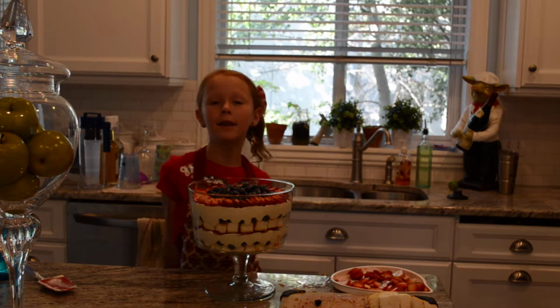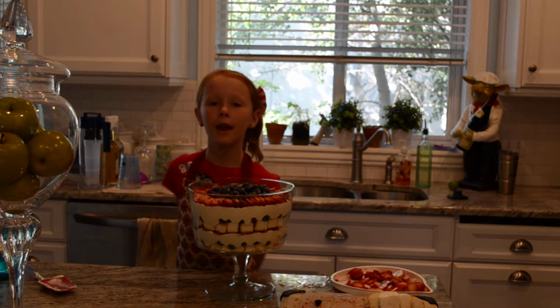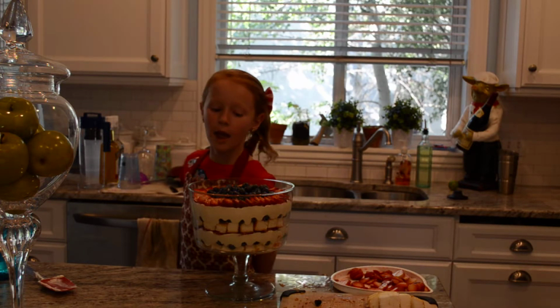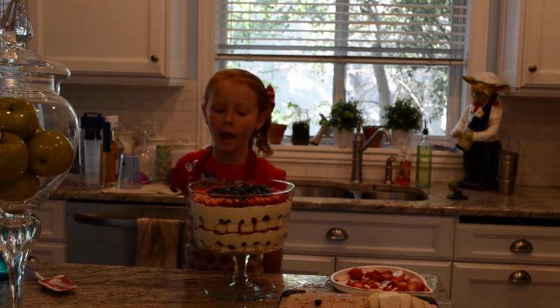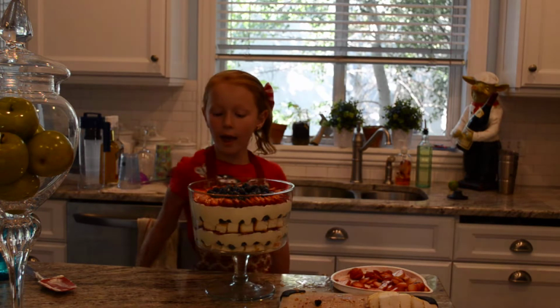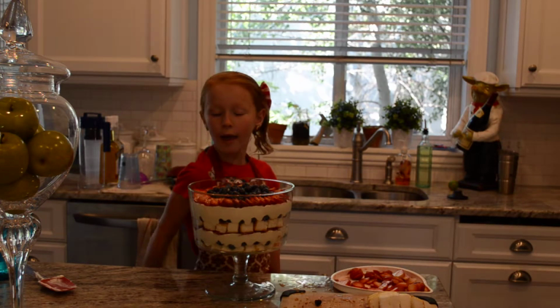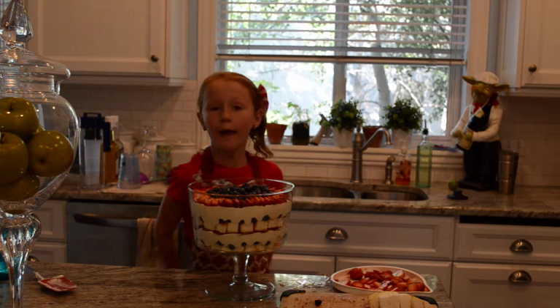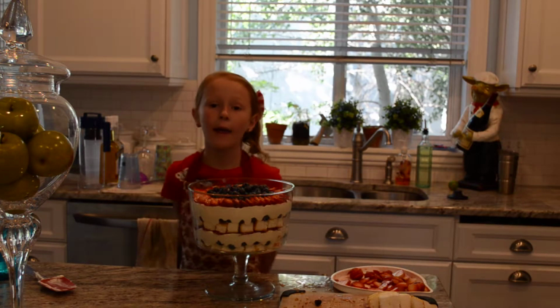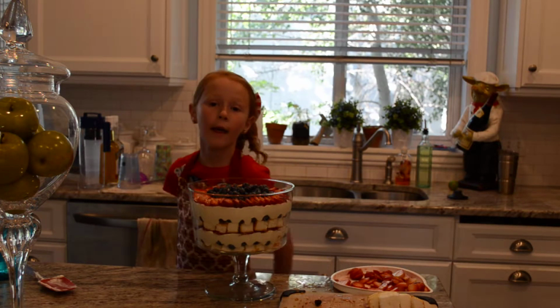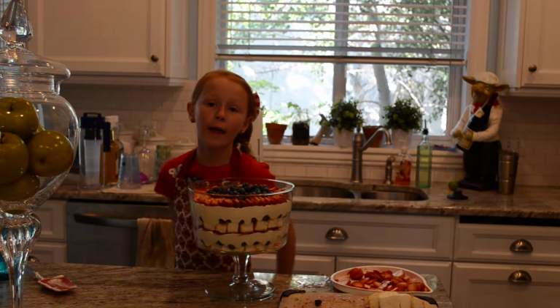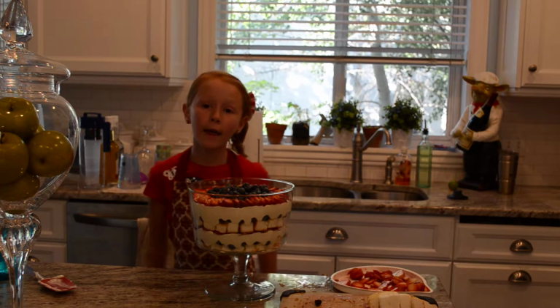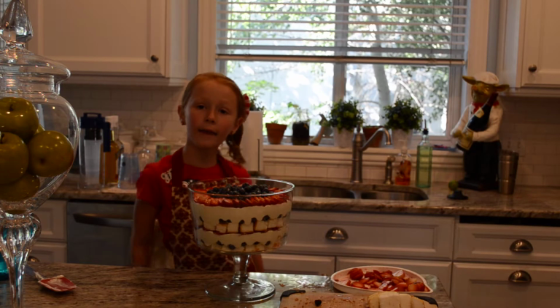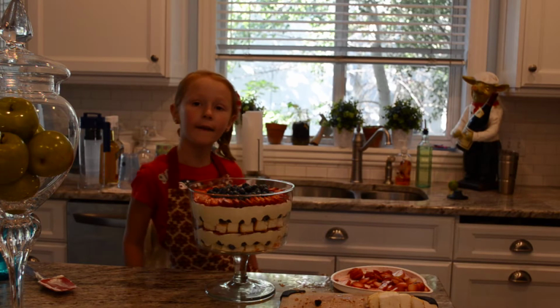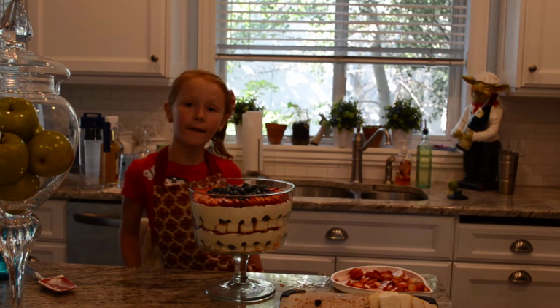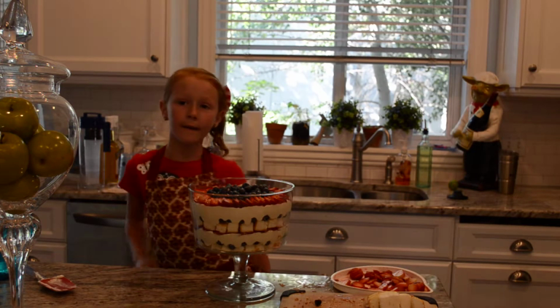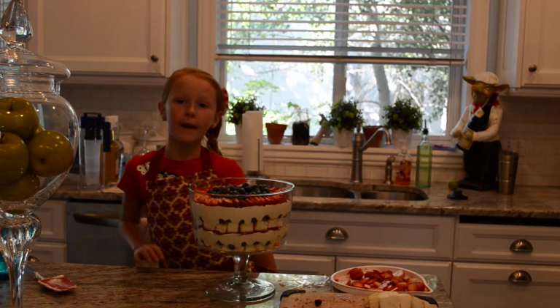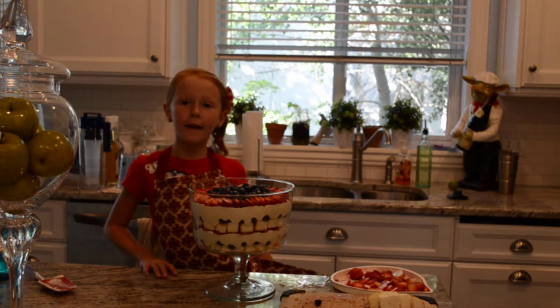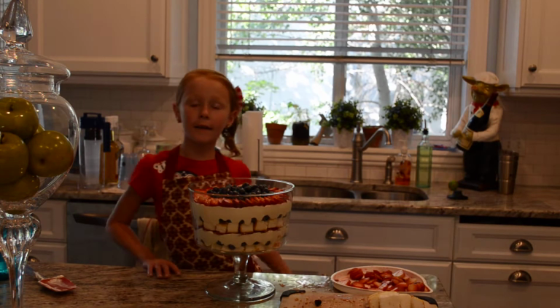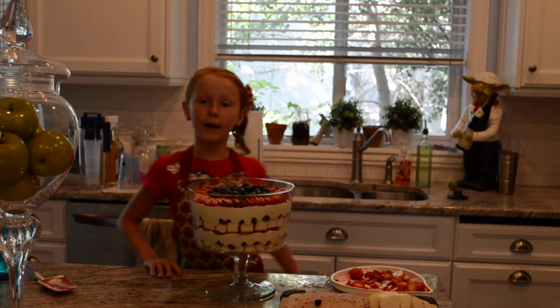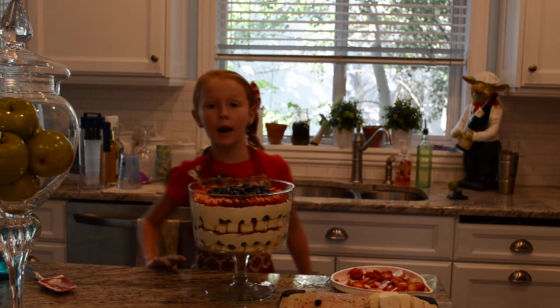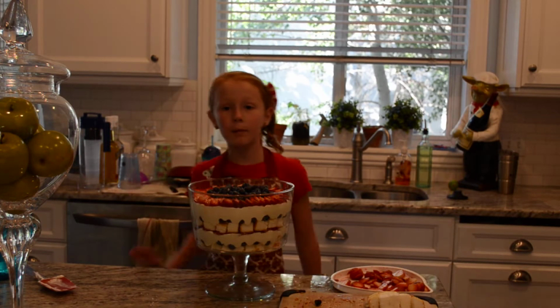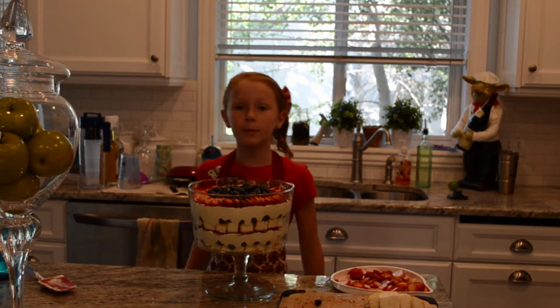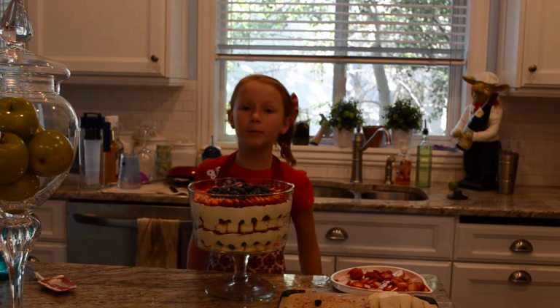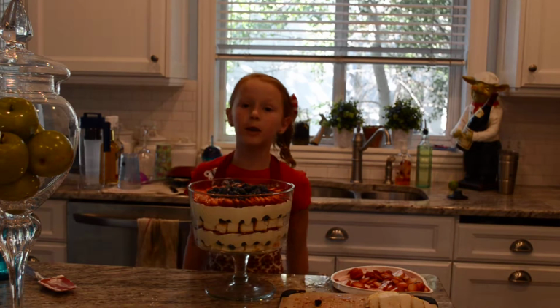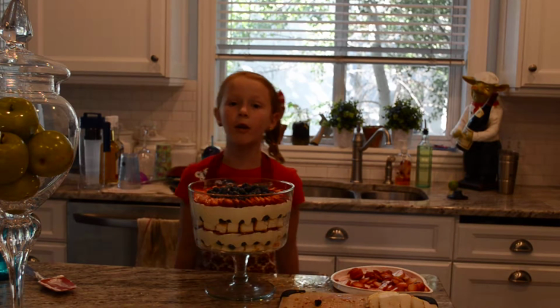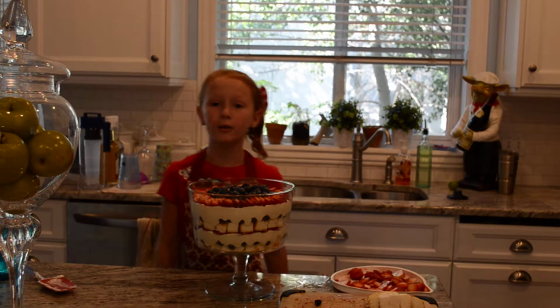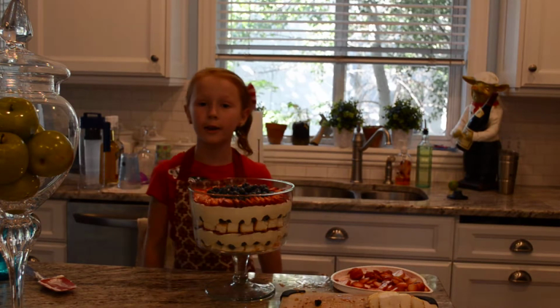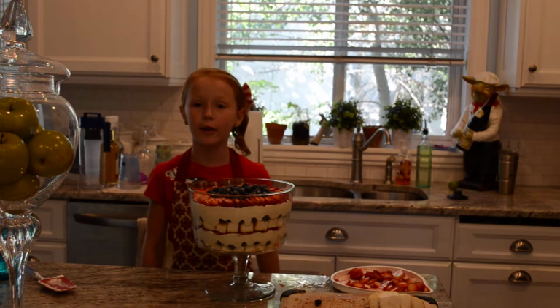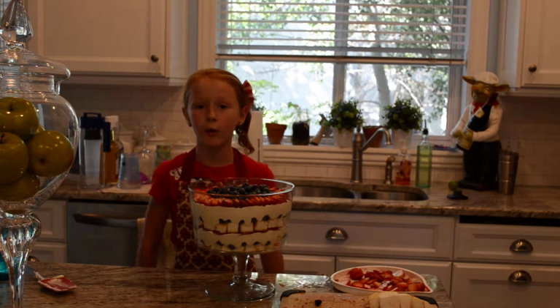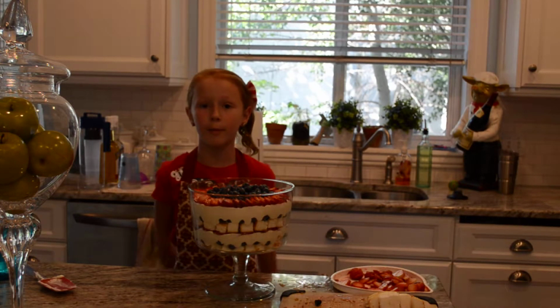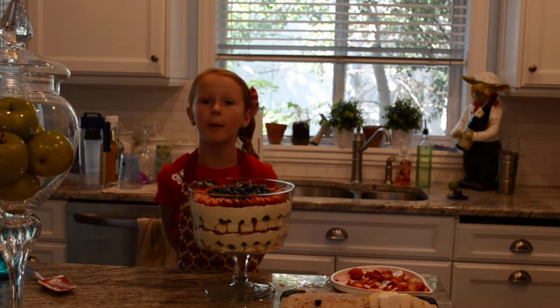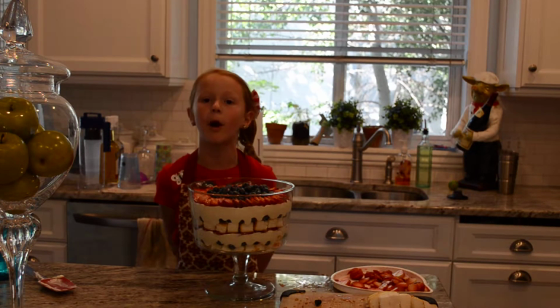And then we built all the layers on it. And then I put it all together with my mom.